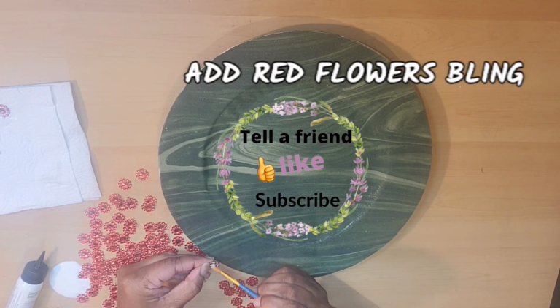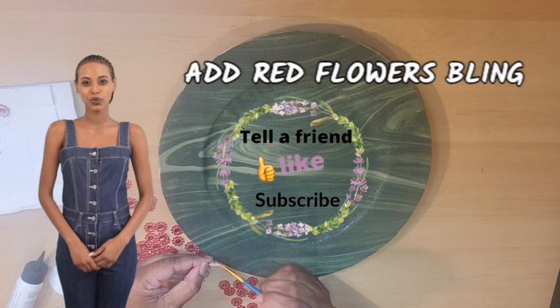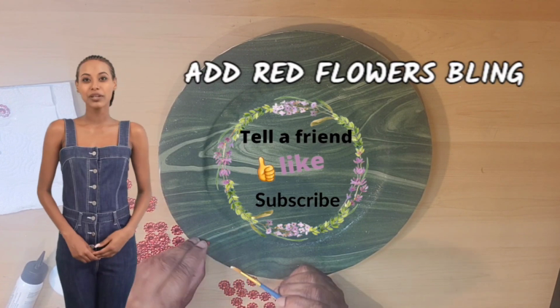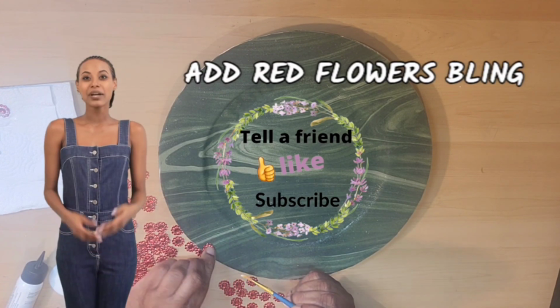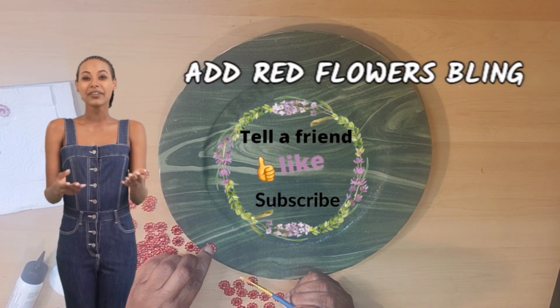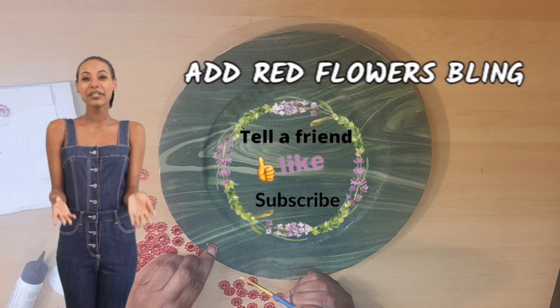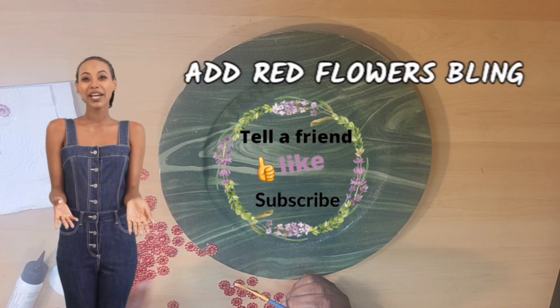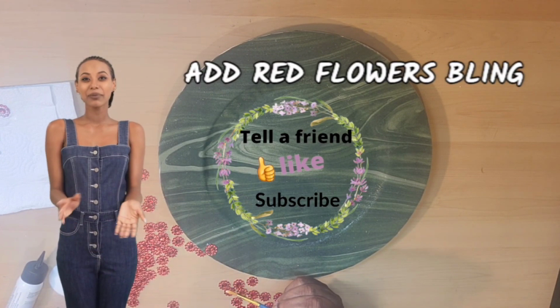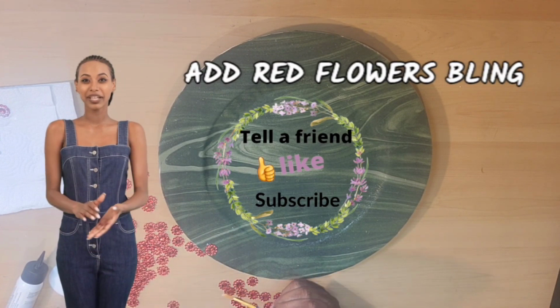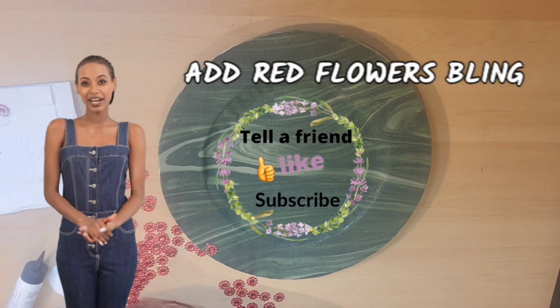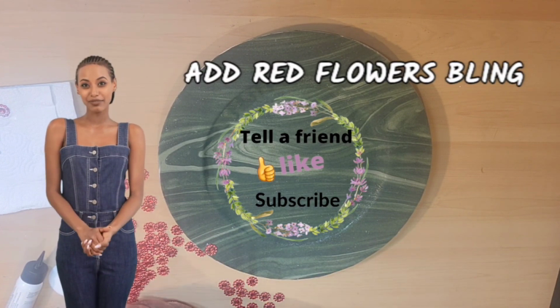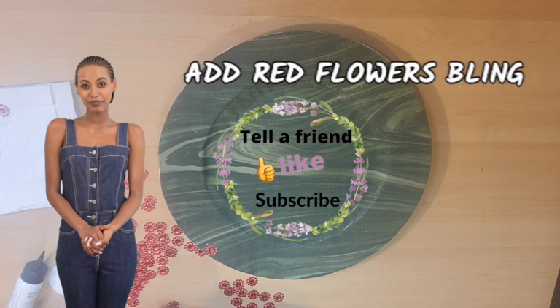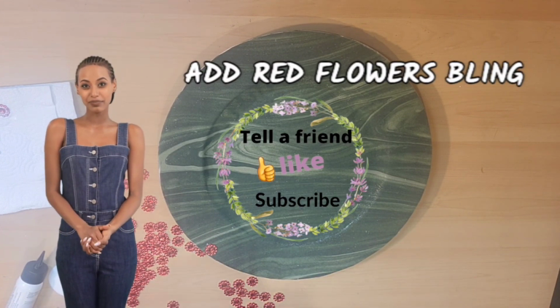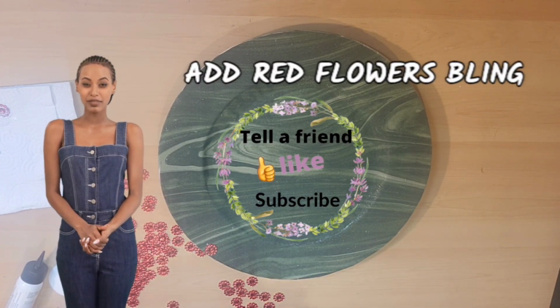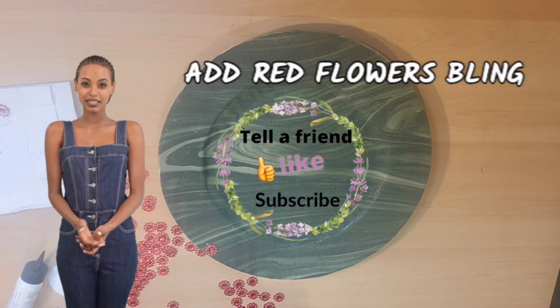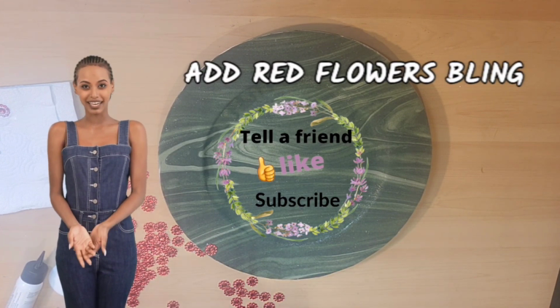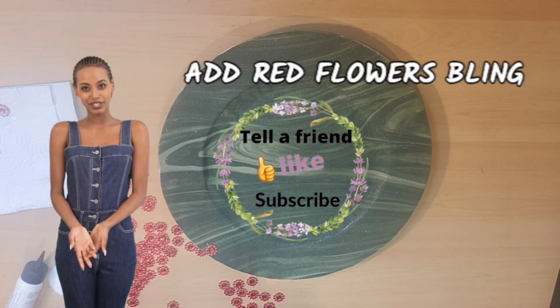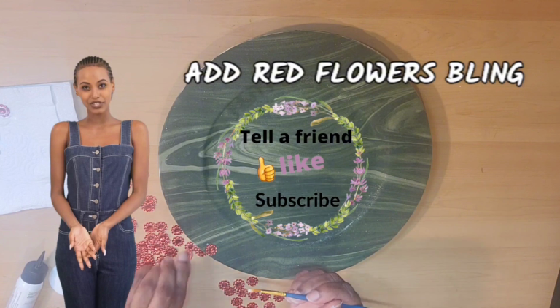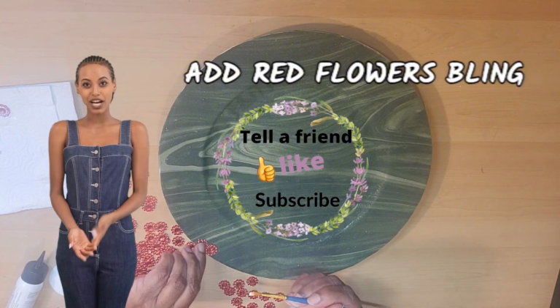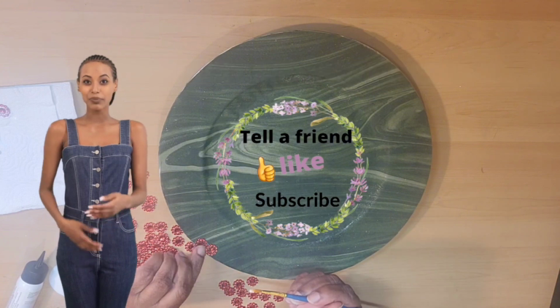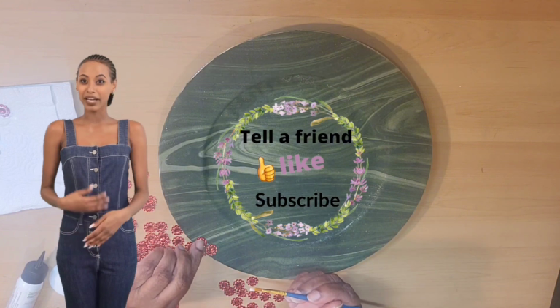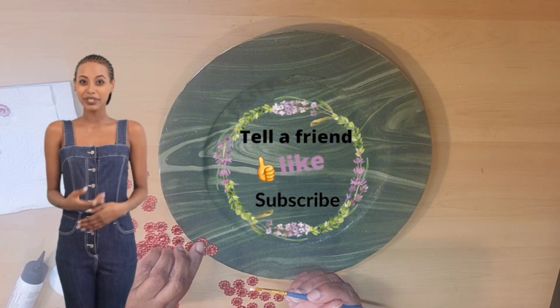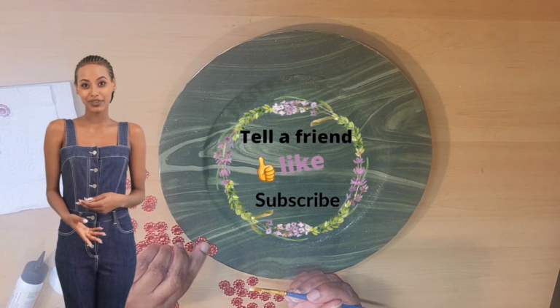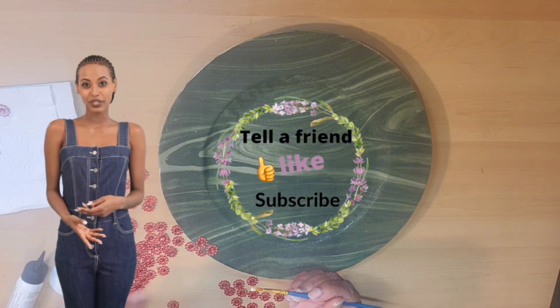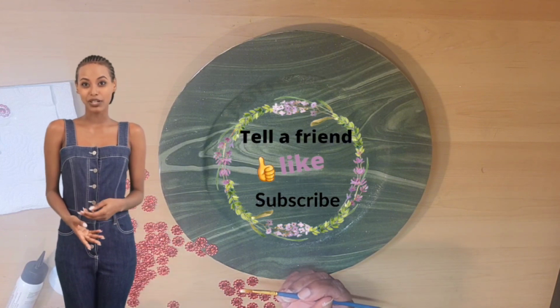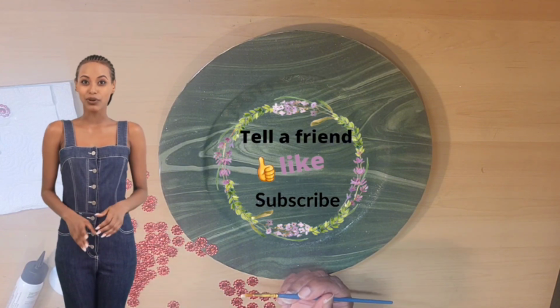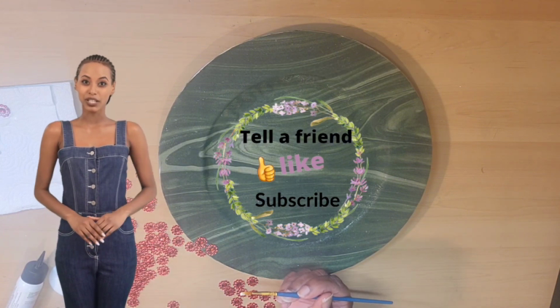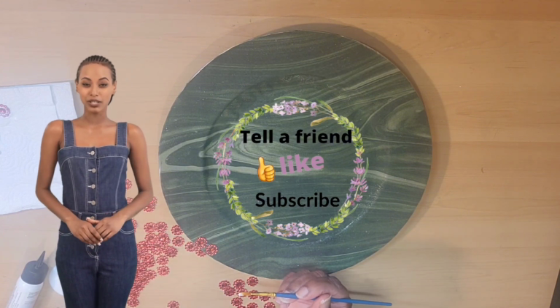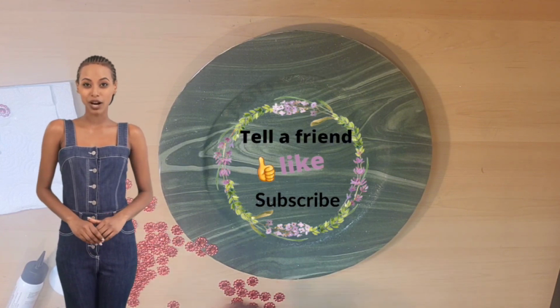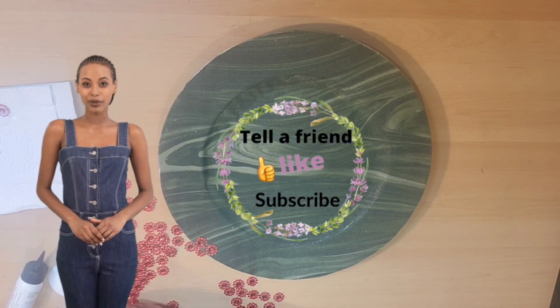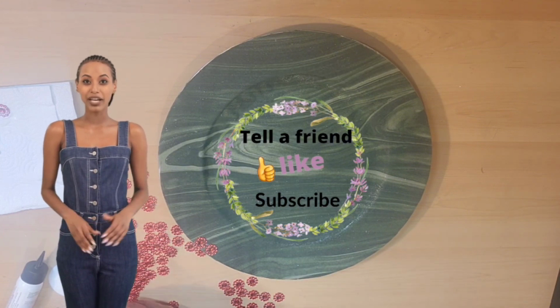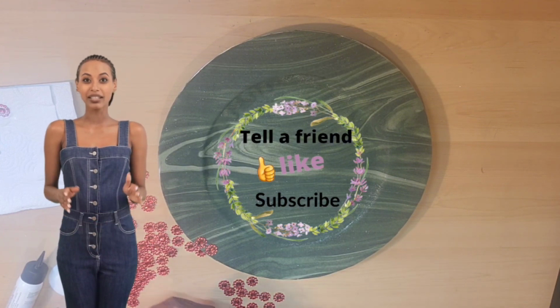Joanna will add red flower bling around the edge of the charger plate with glue. You can also use a hot glue gun.